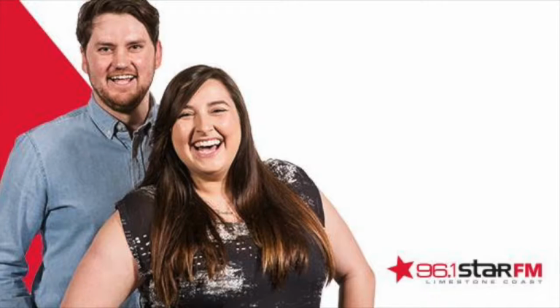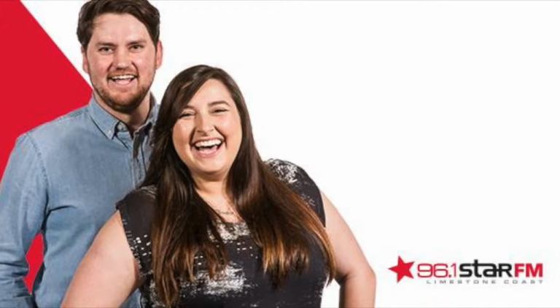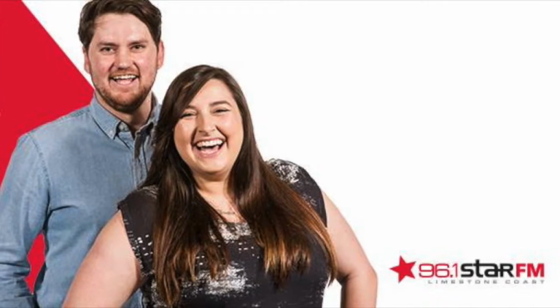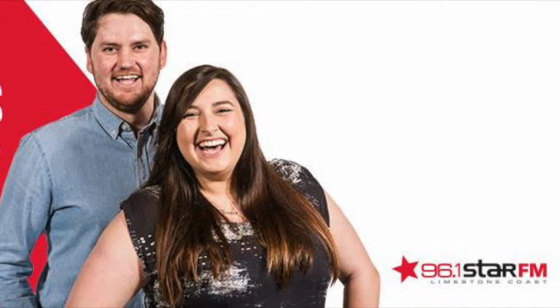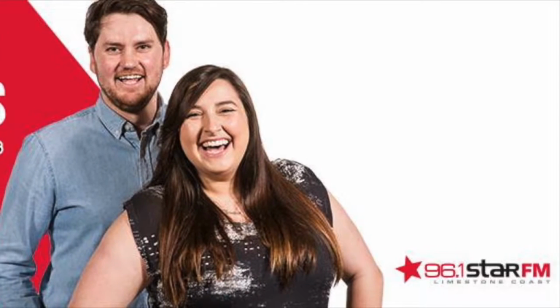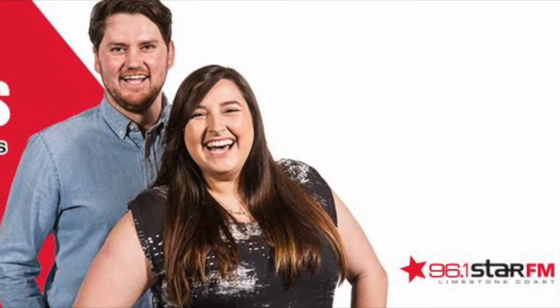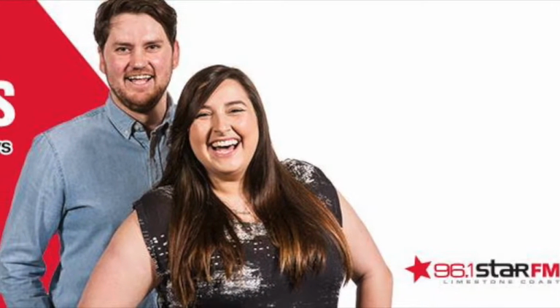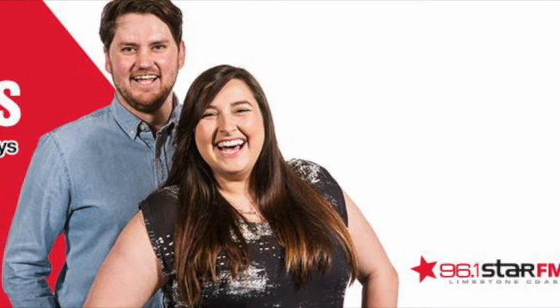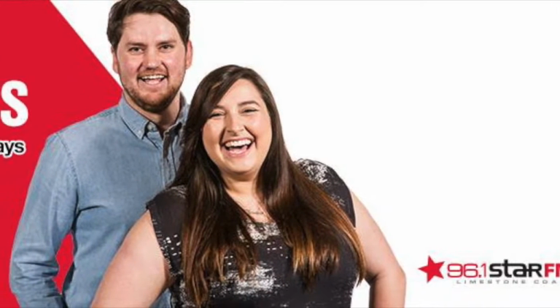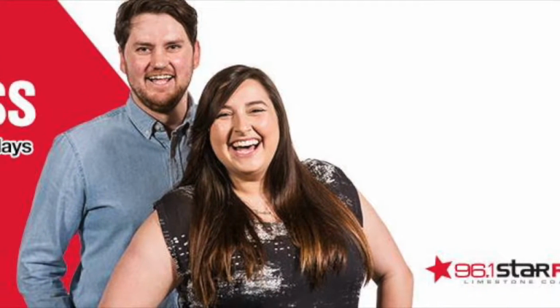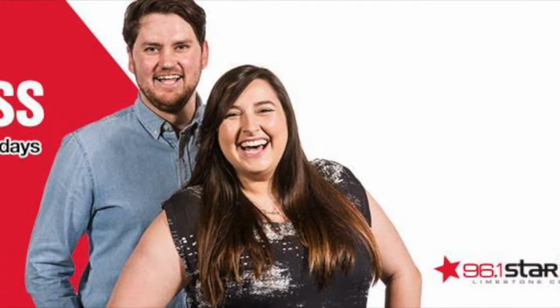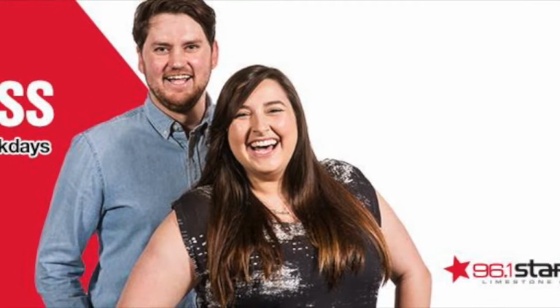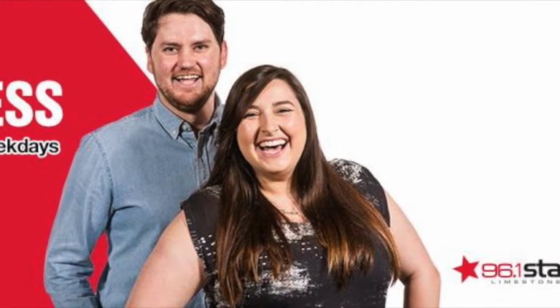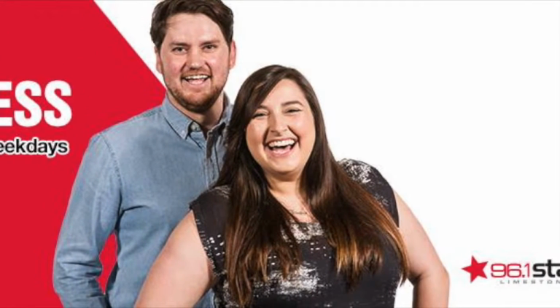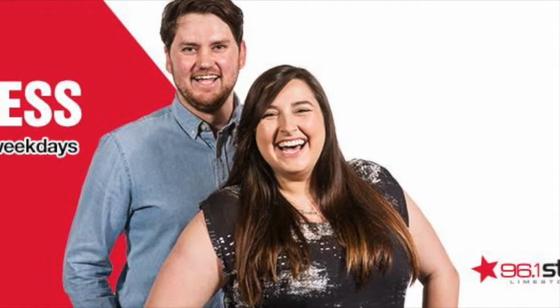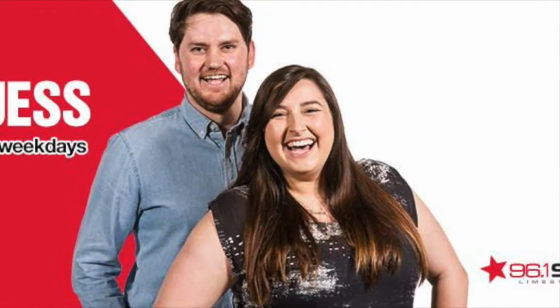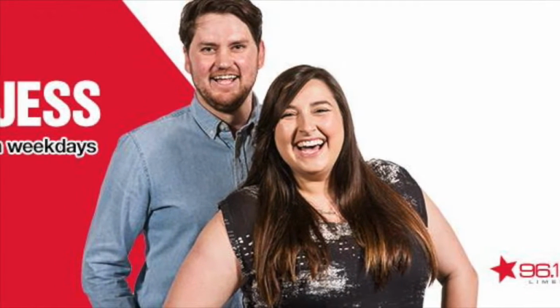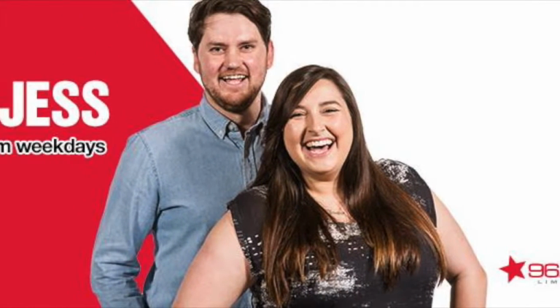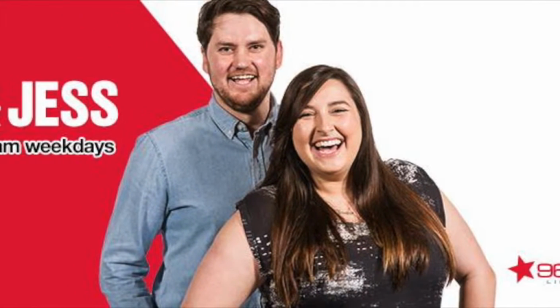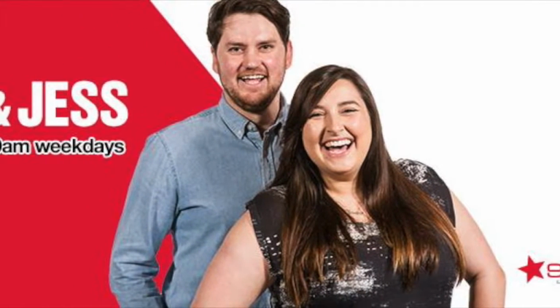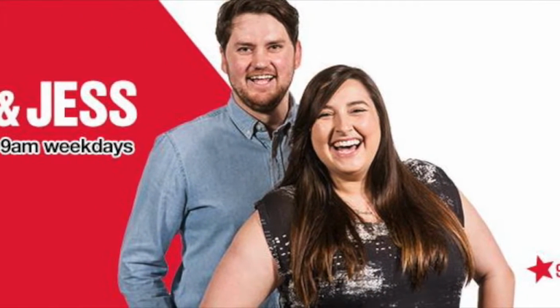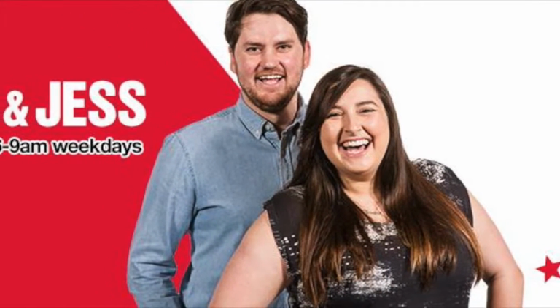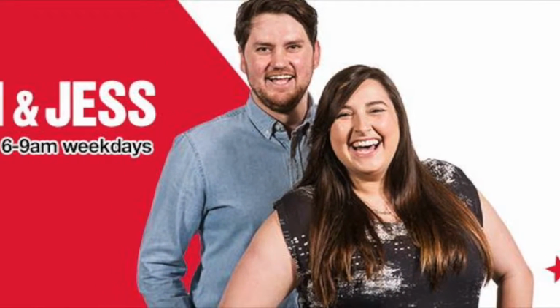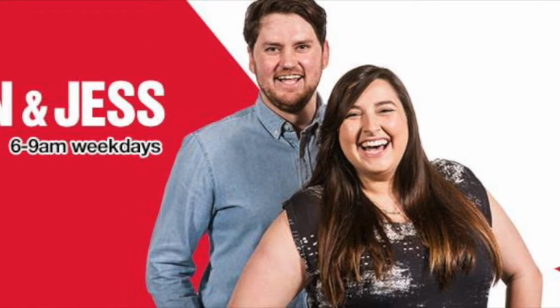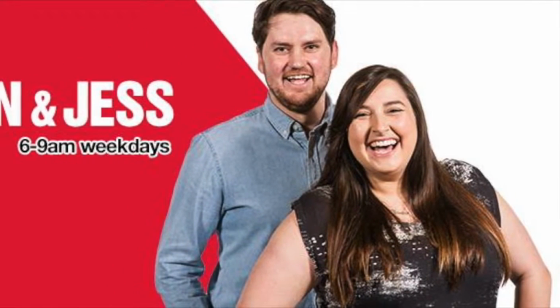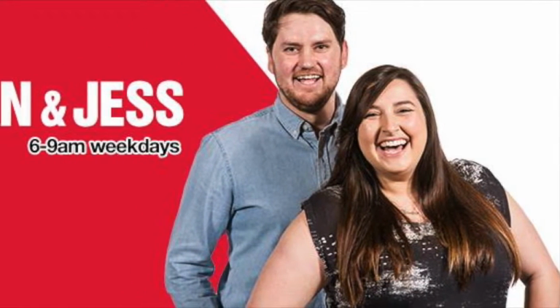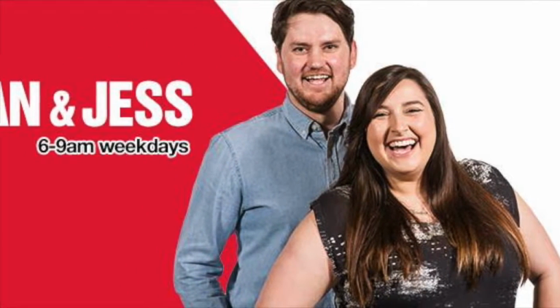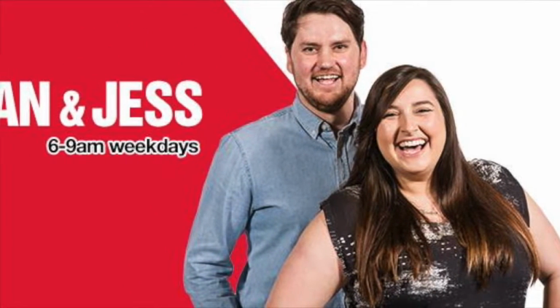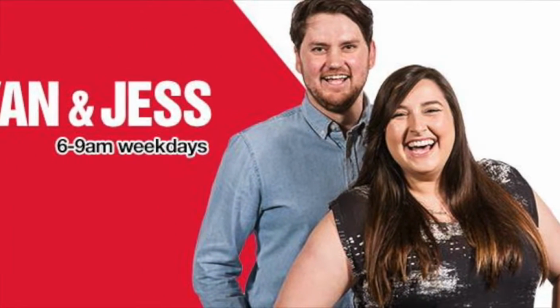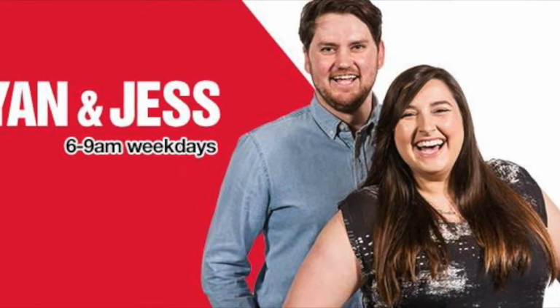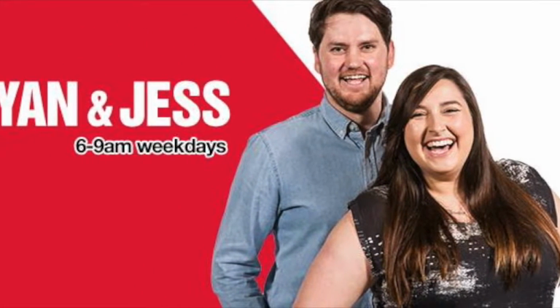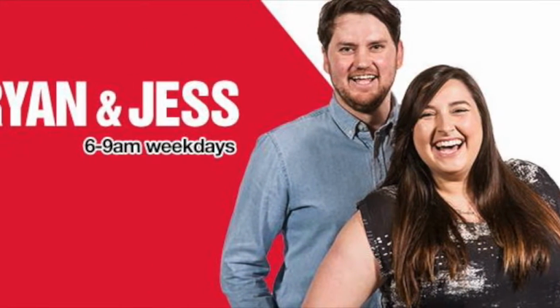Live across the Limestone Coast, it's Ryan and Jess on Star FM.